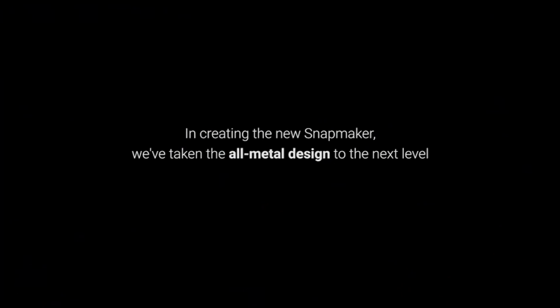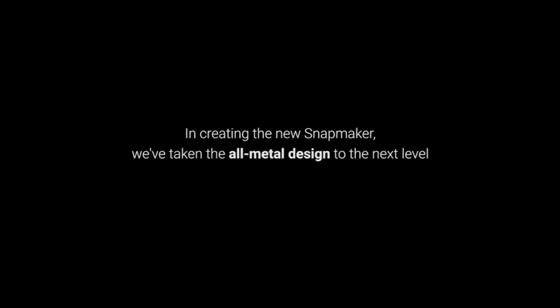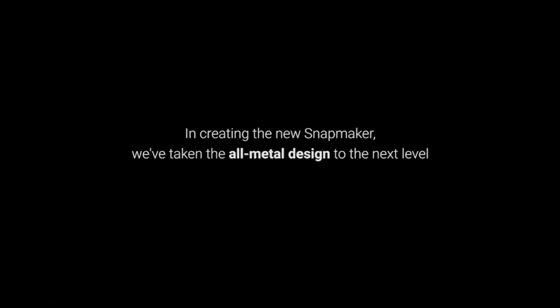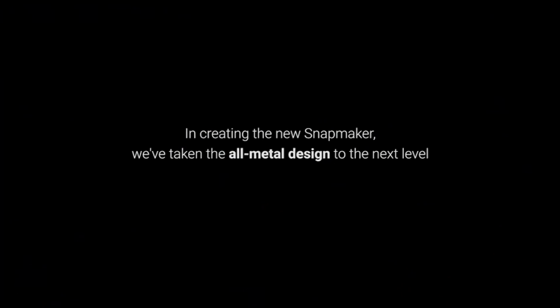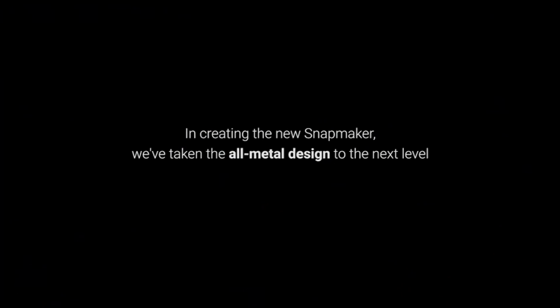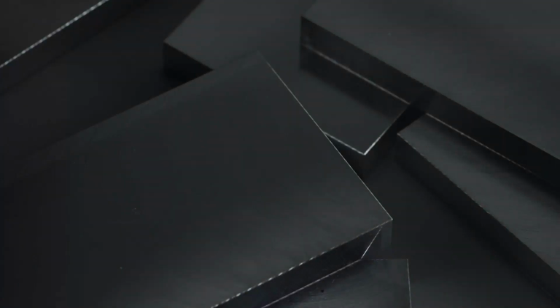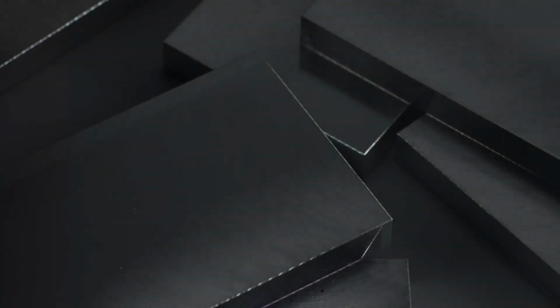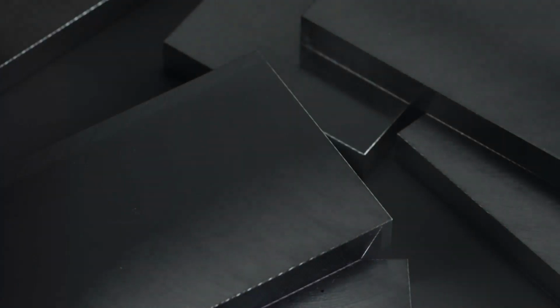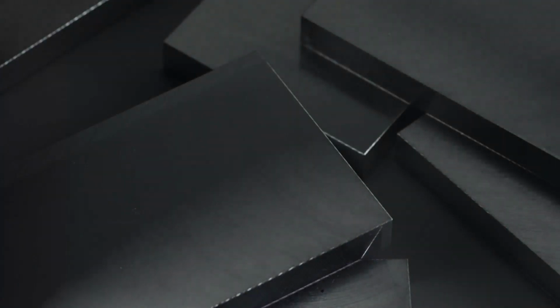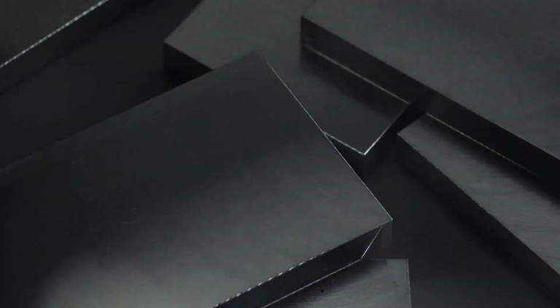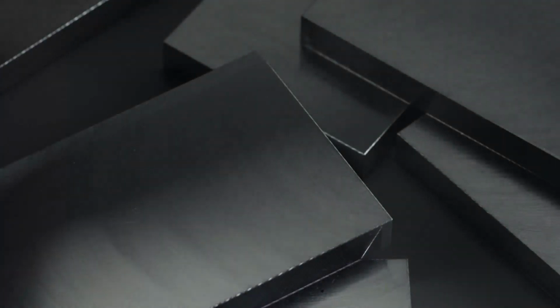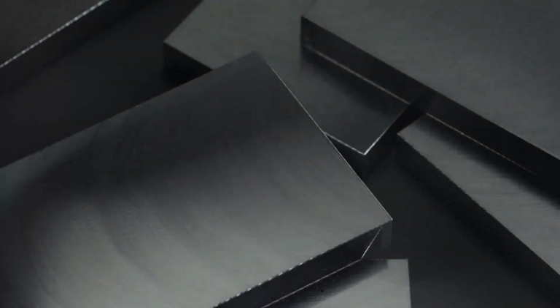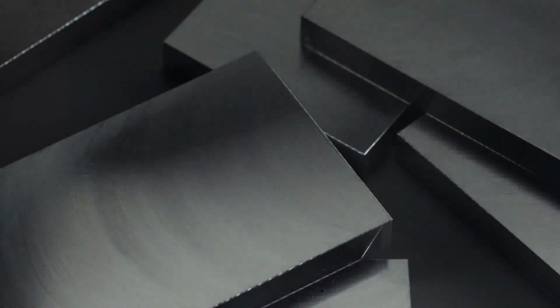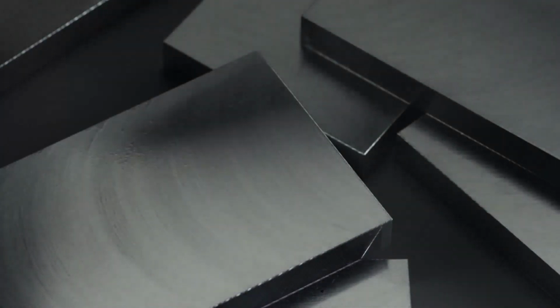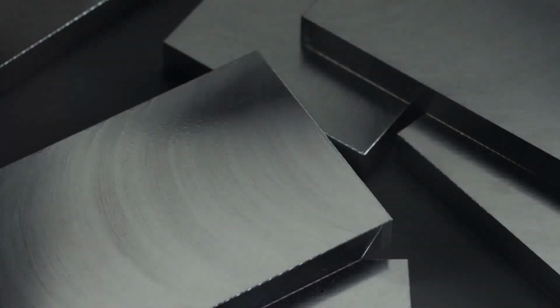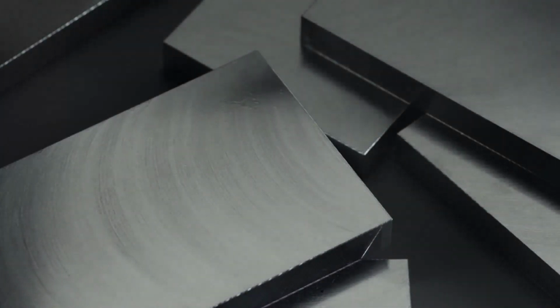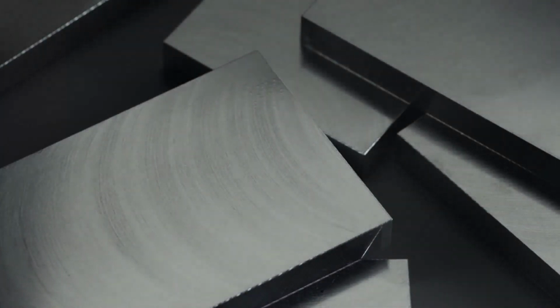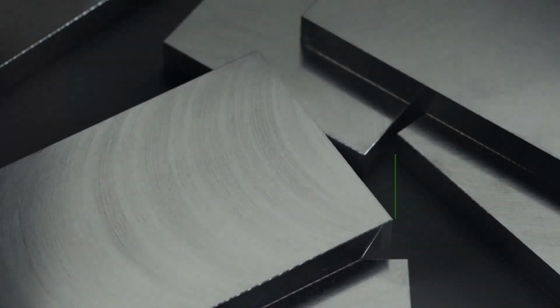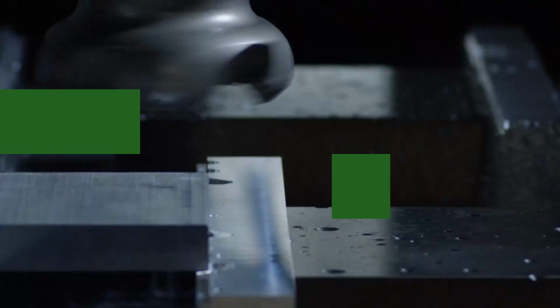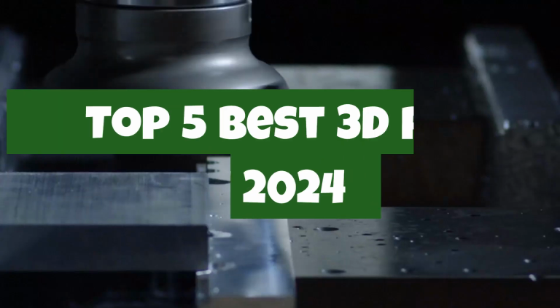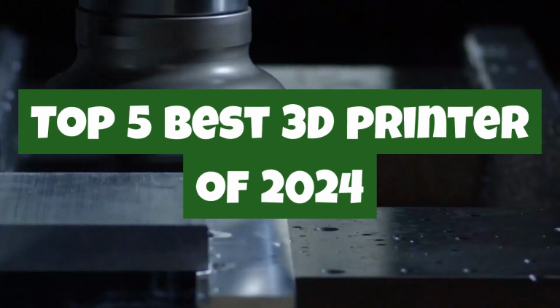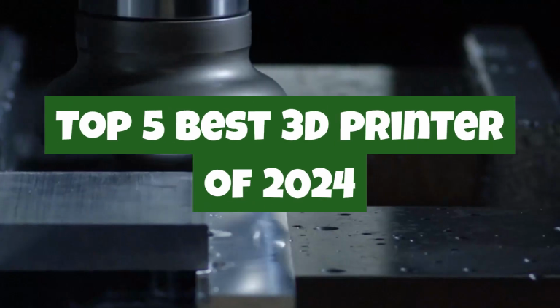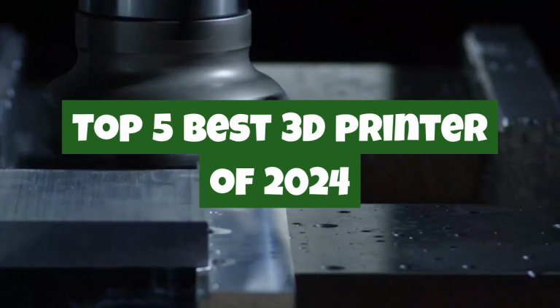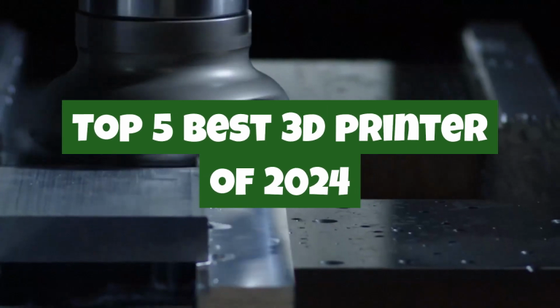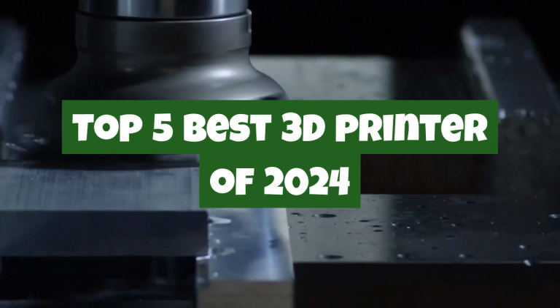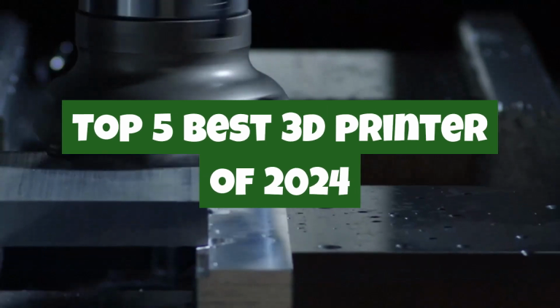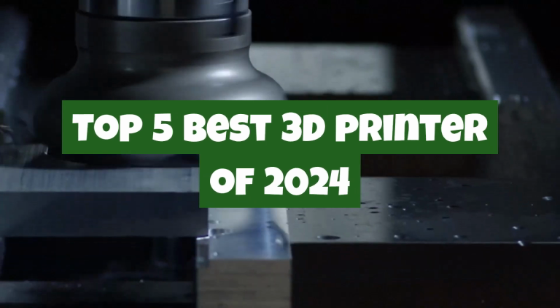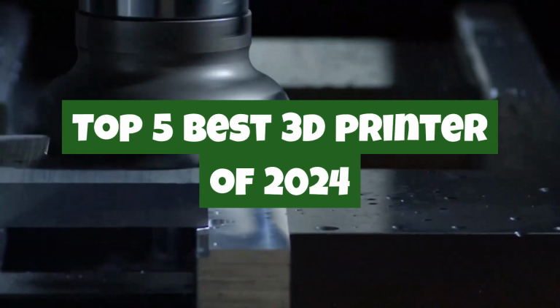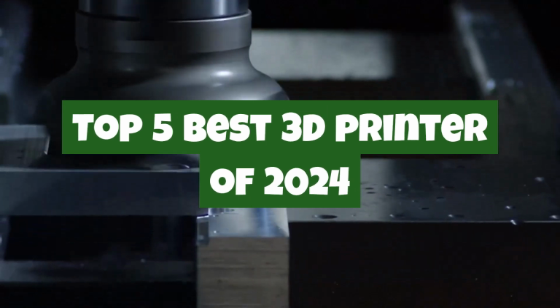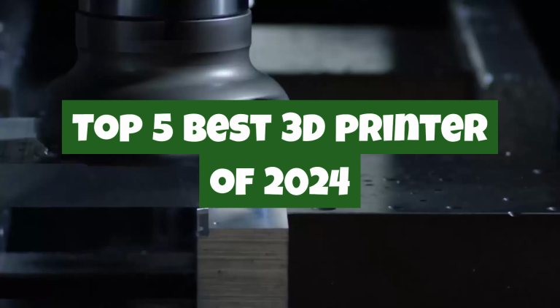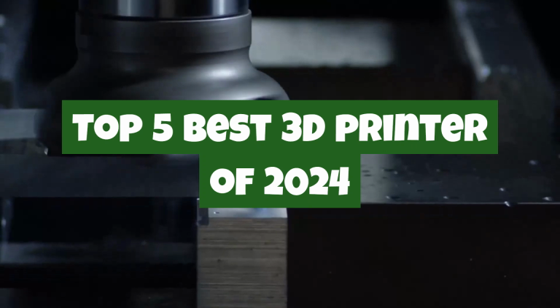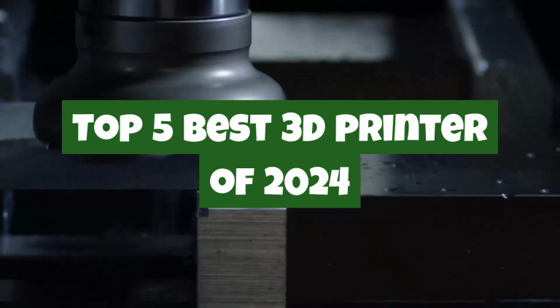Welcome to Quick Picks Pro. In today's review, we're diving into the top 5 best 3D printers of 2024.